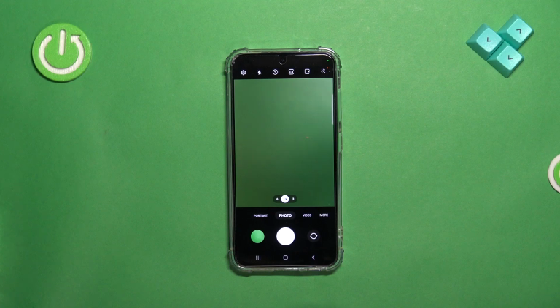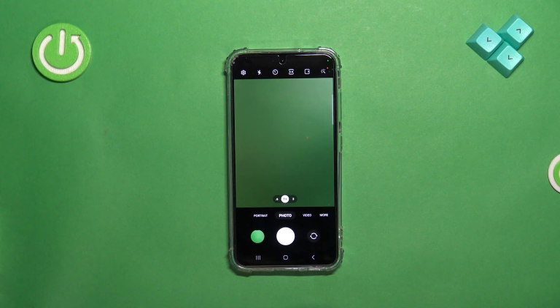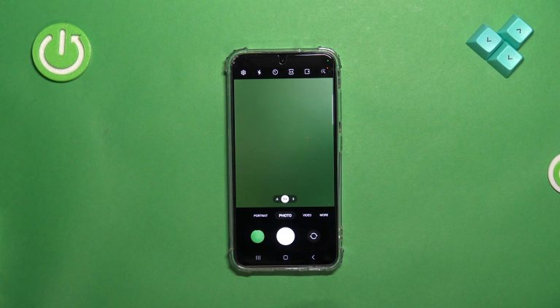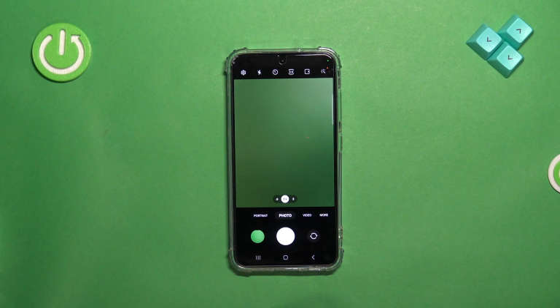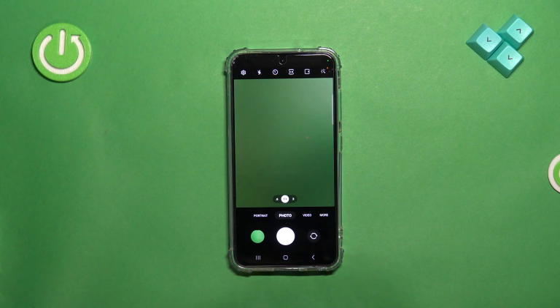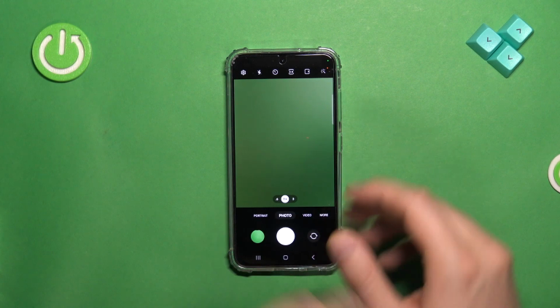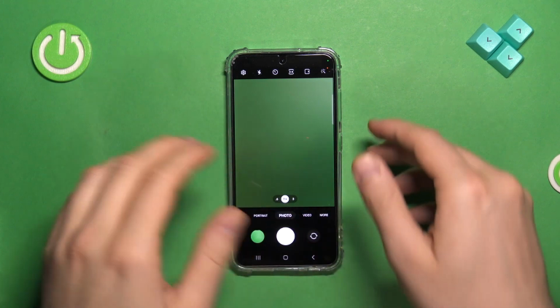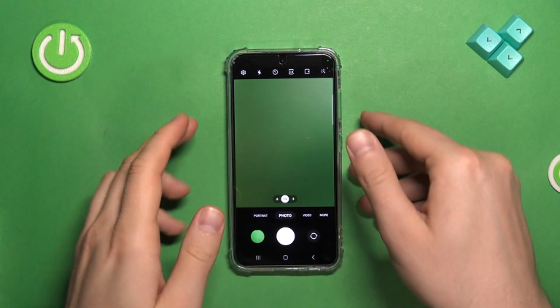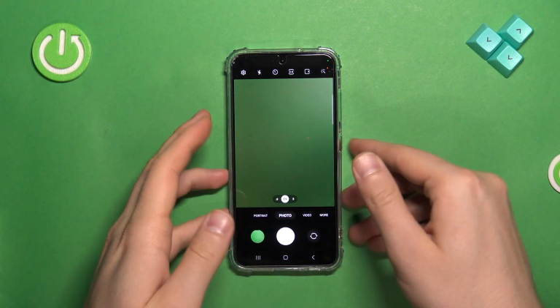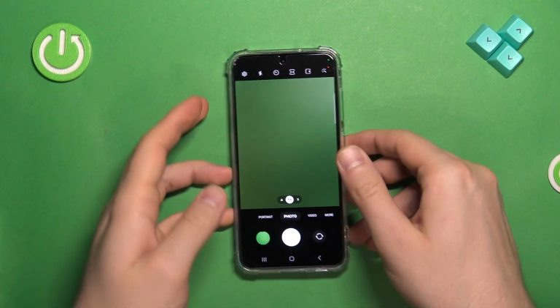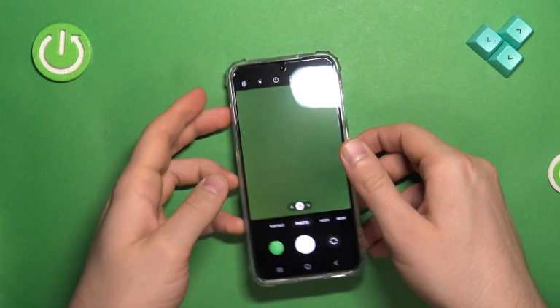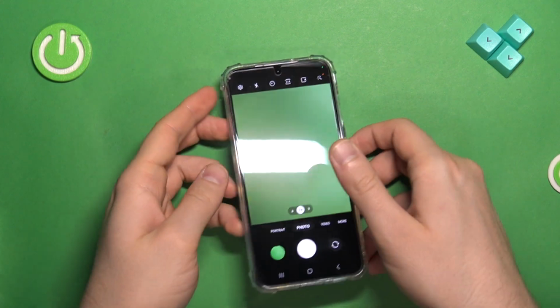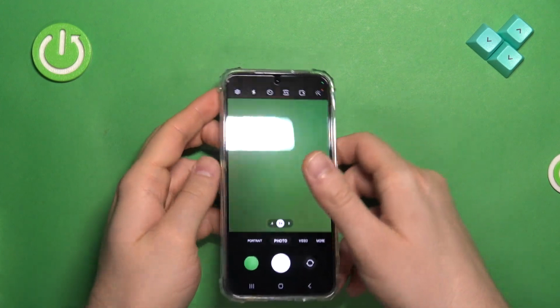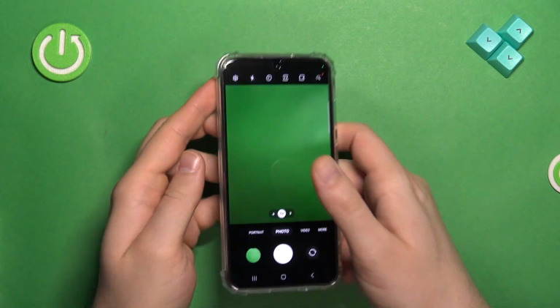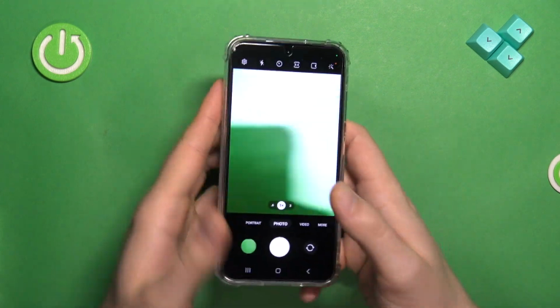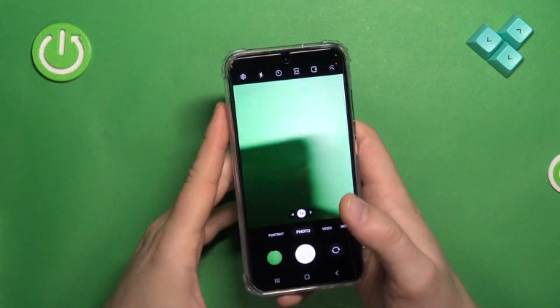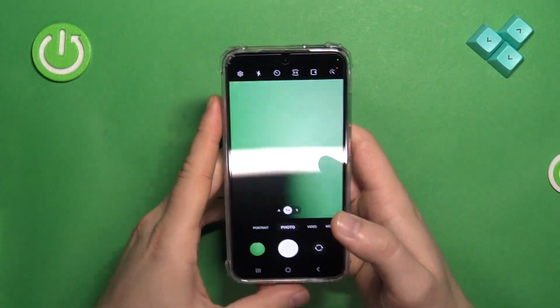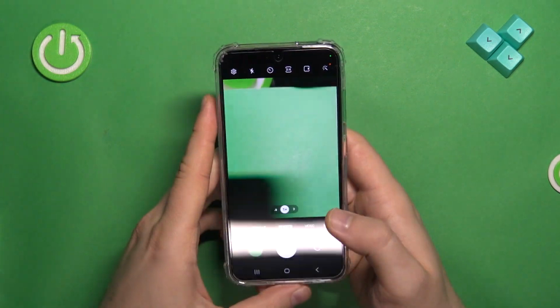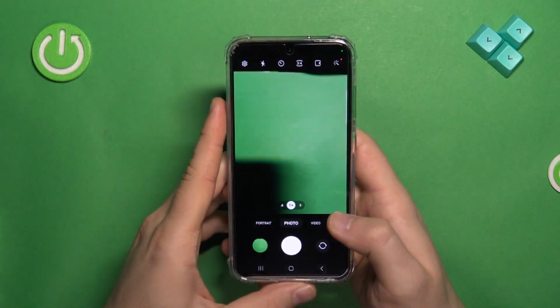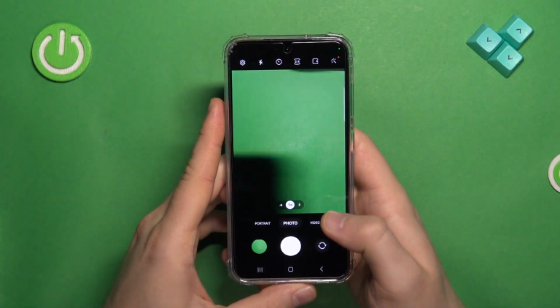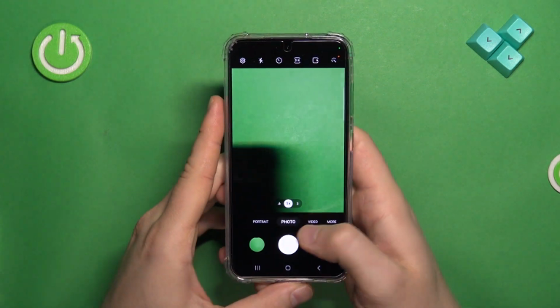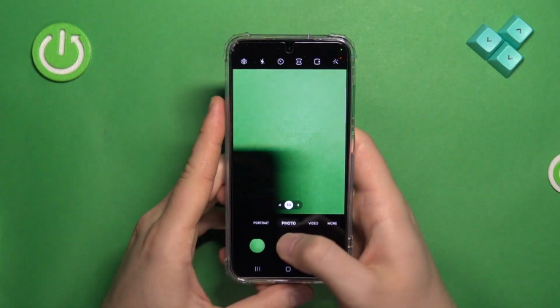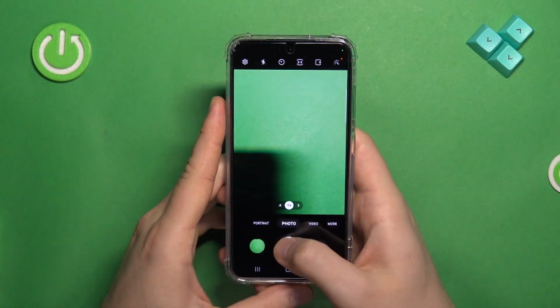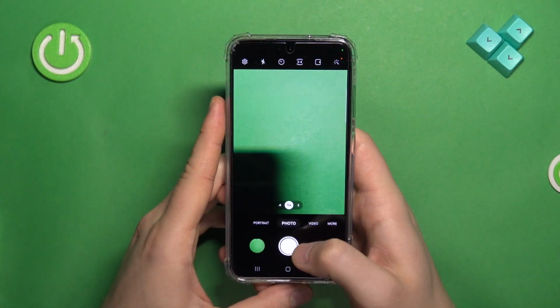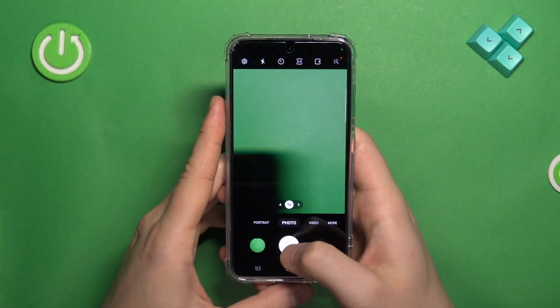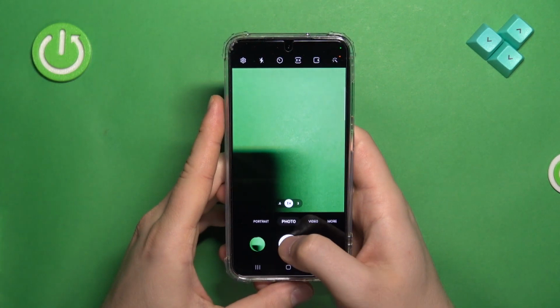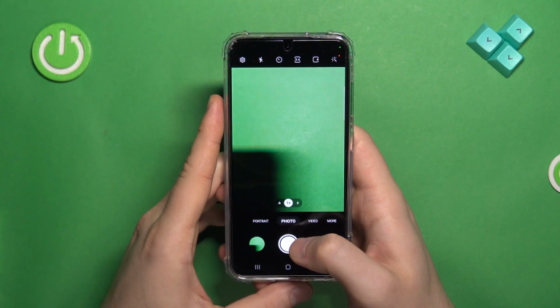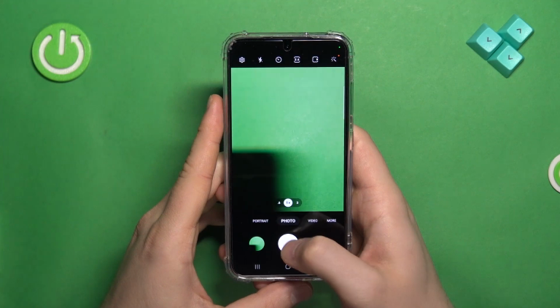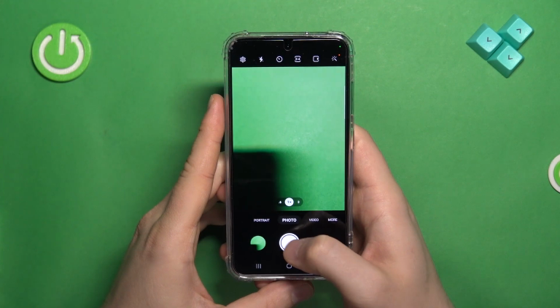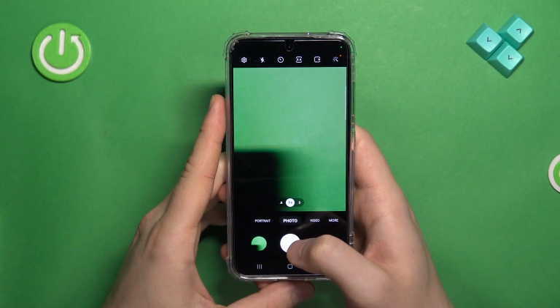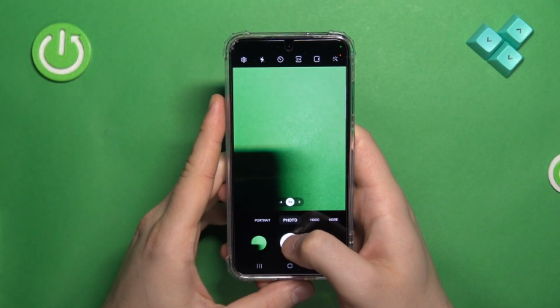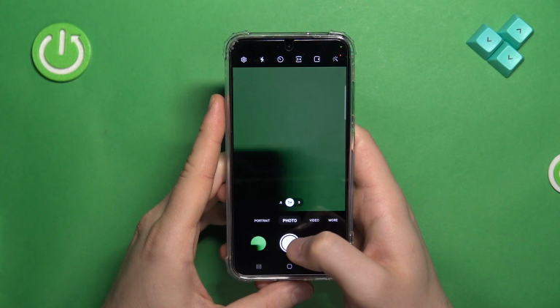Welcome guys. In this video I'm going to show you how you can remove the shutter sound on your Samsung Galaxy S23.